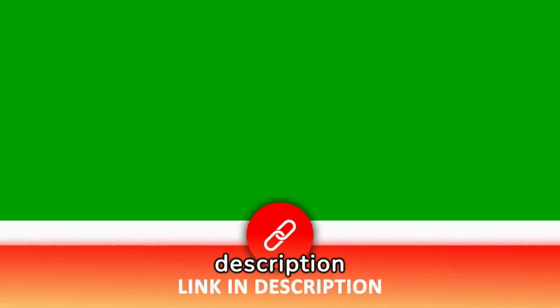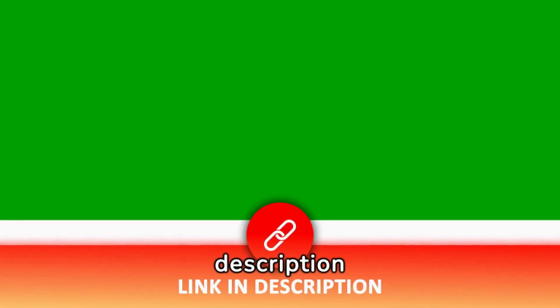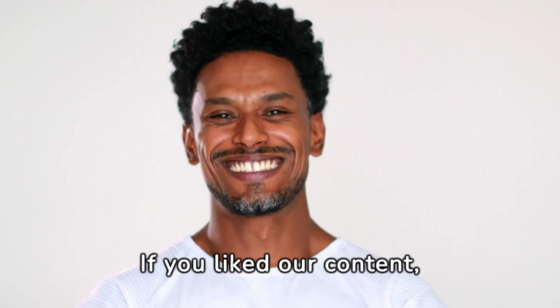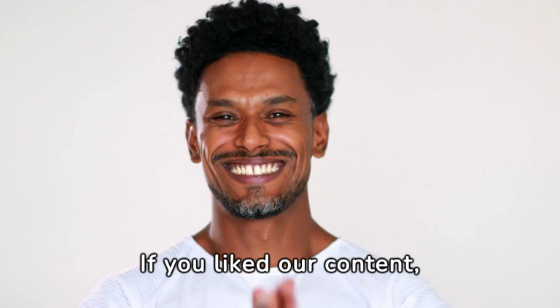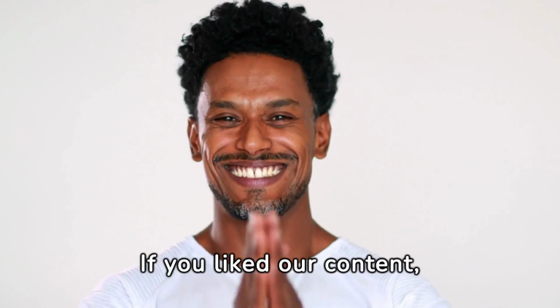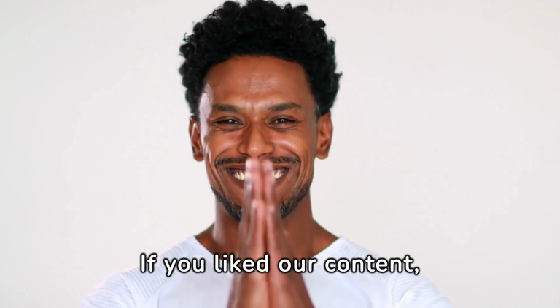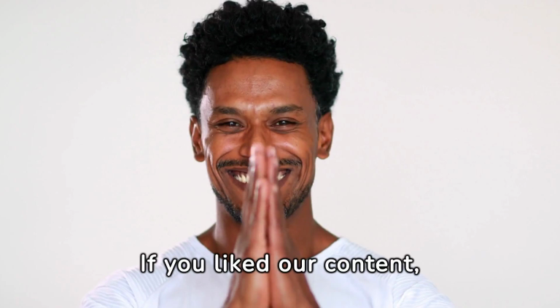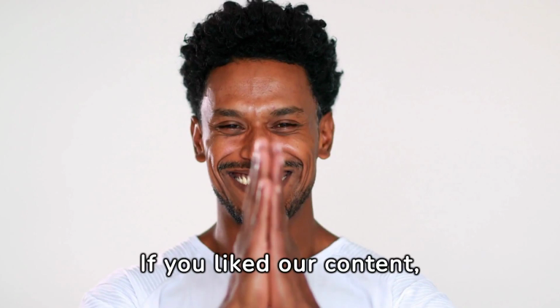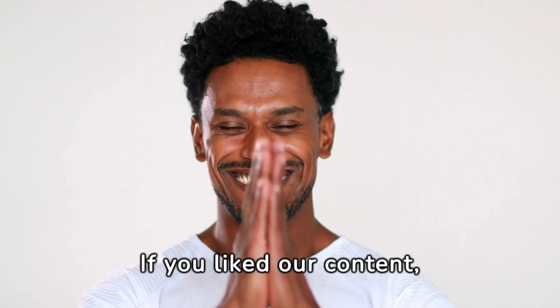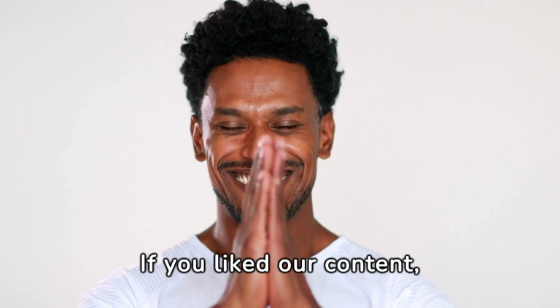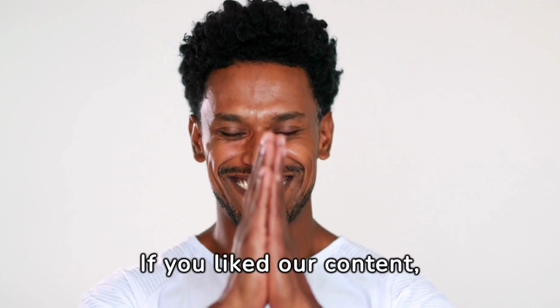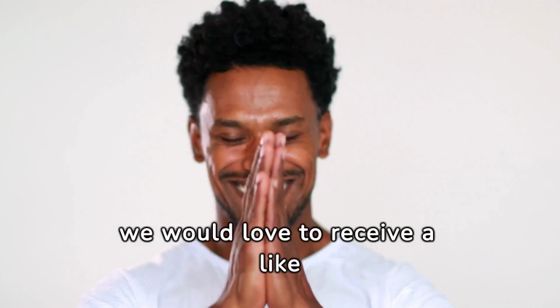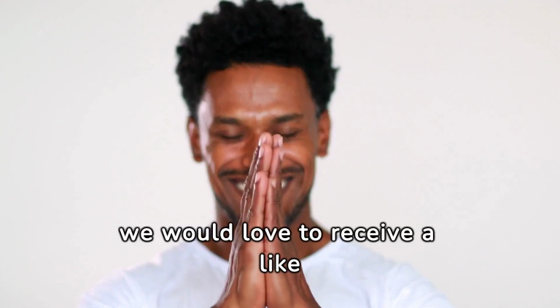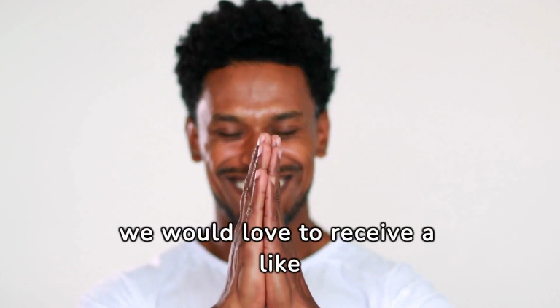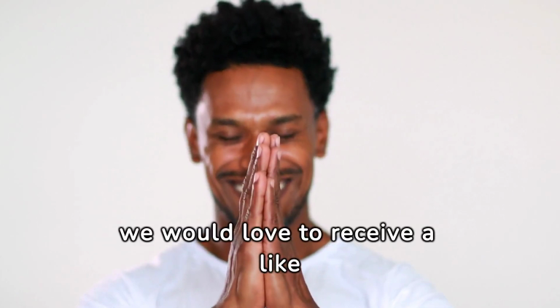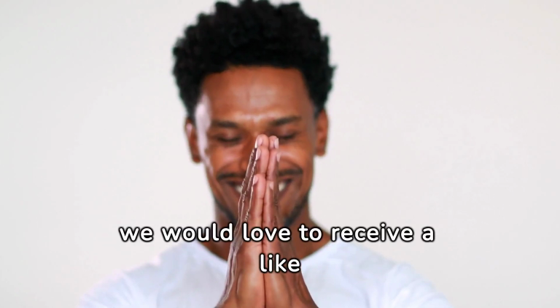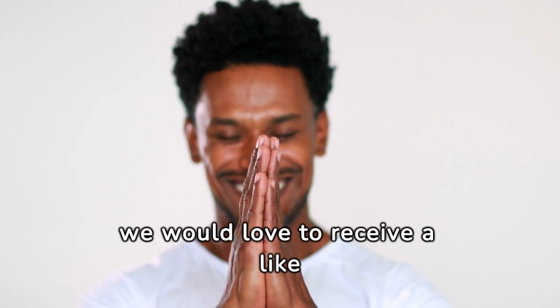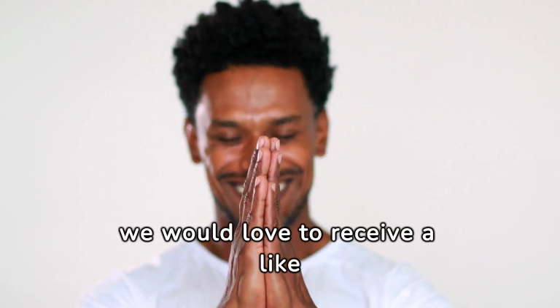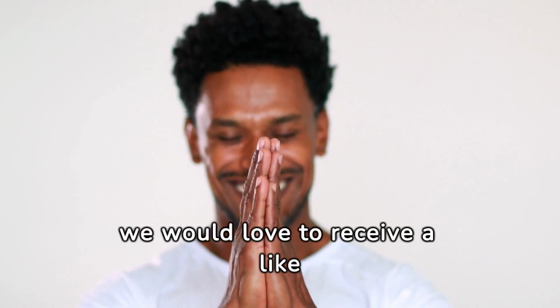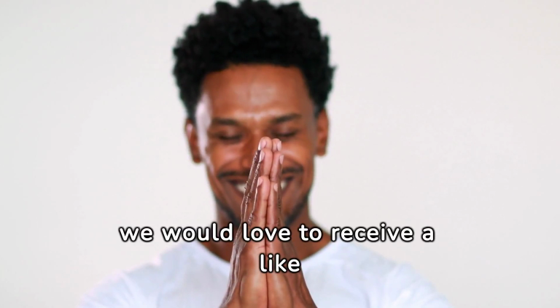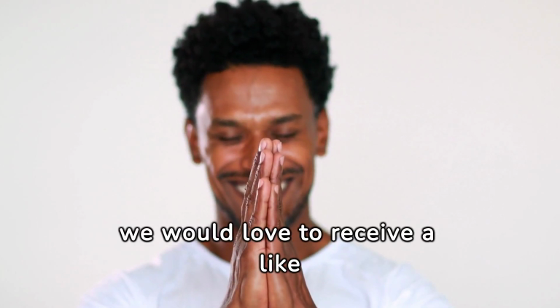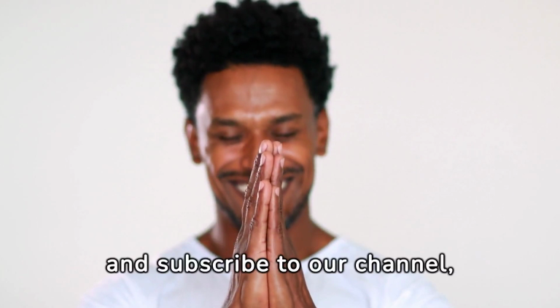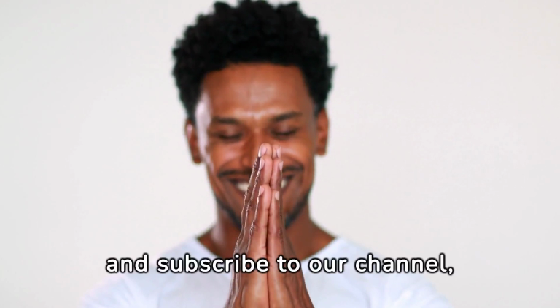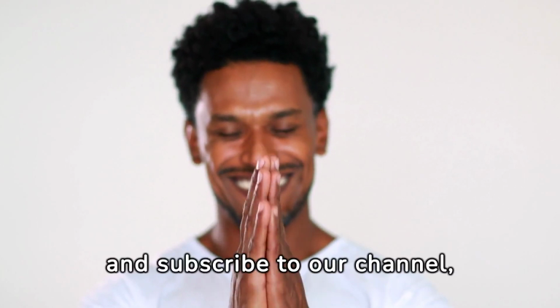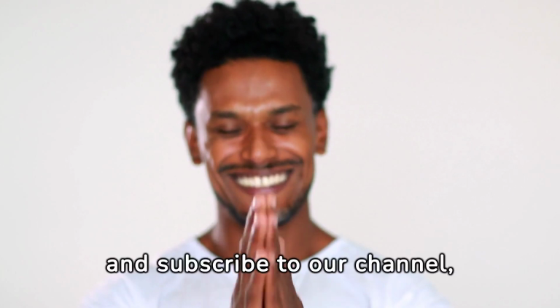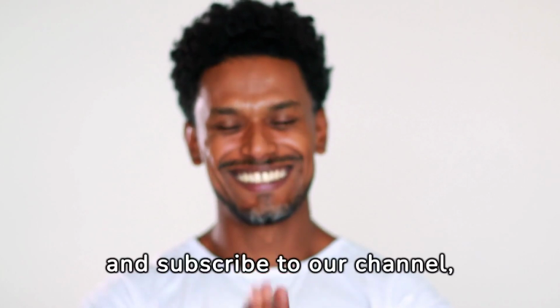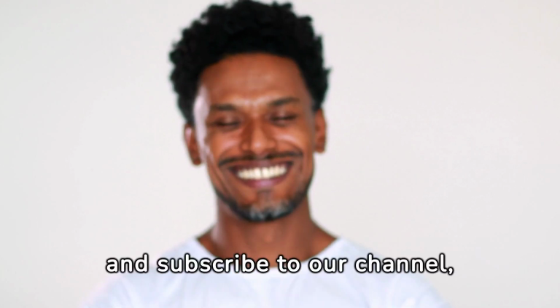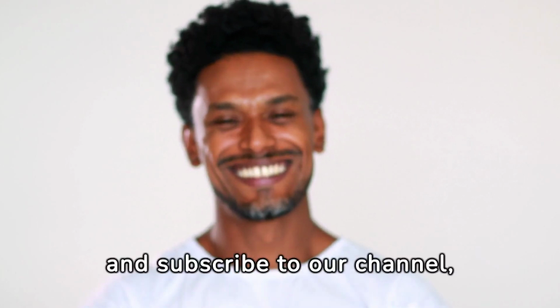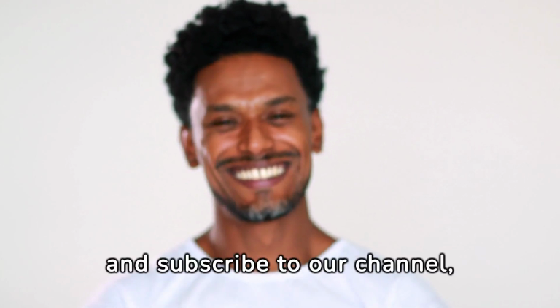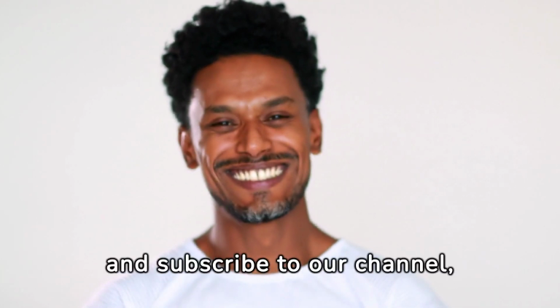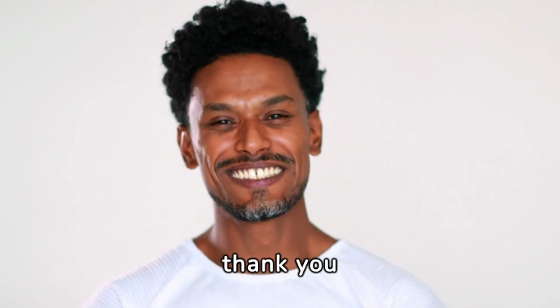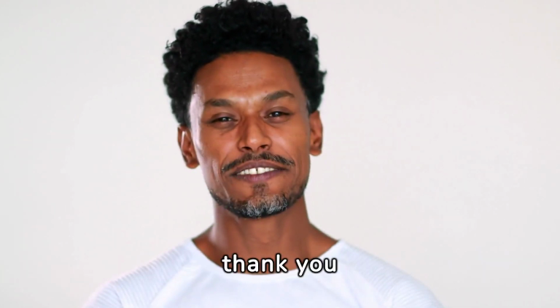If you liked our content, we would love to receive a like and subscribe to our channel. Thank you.